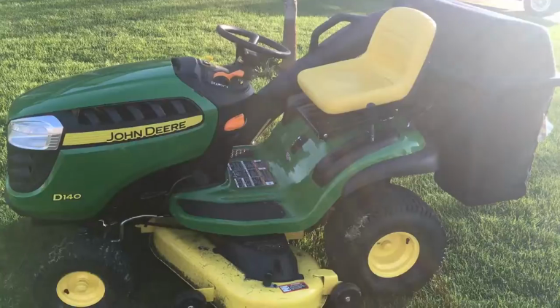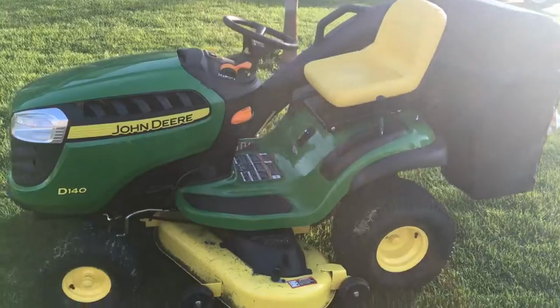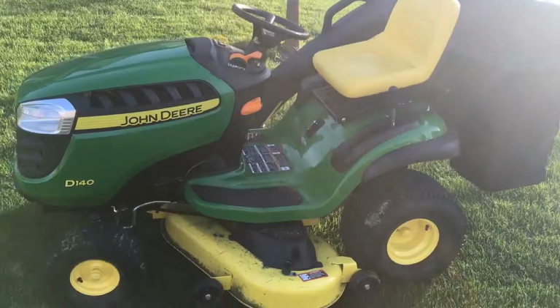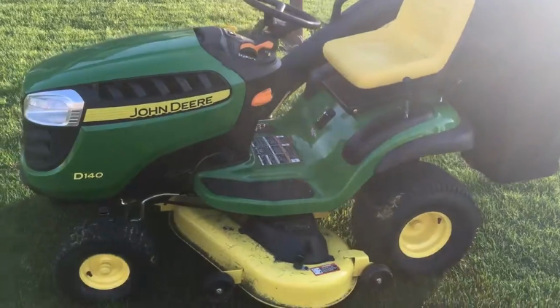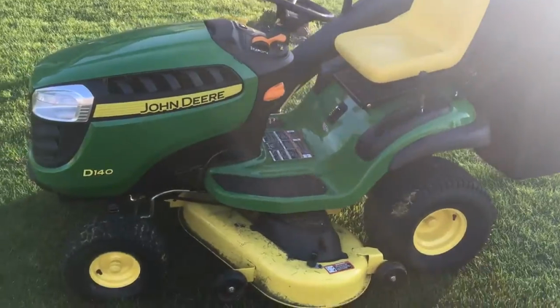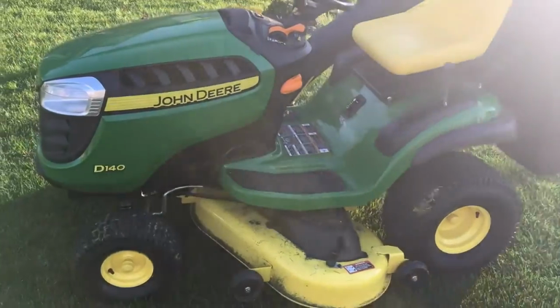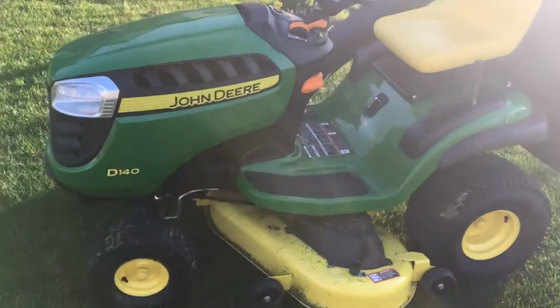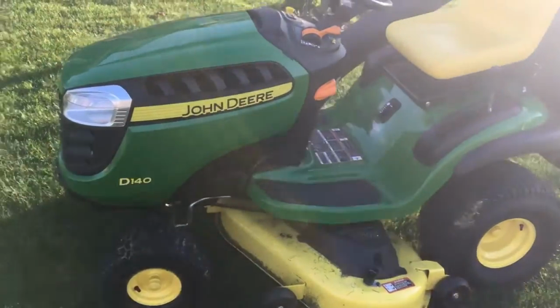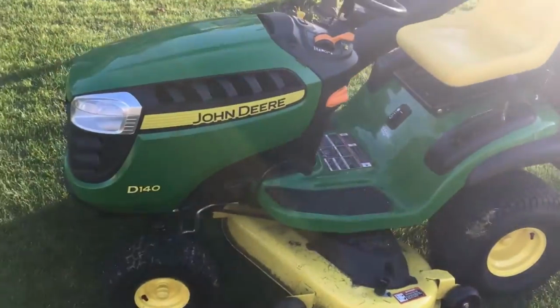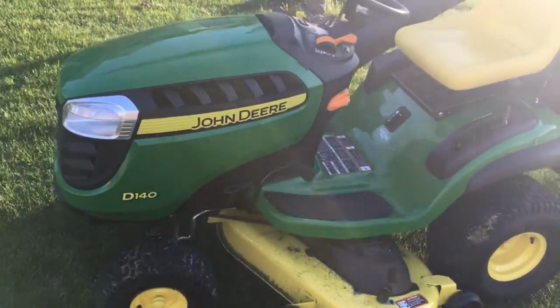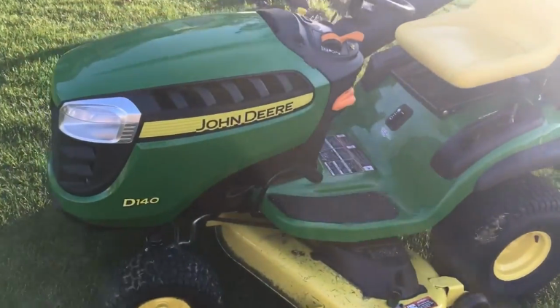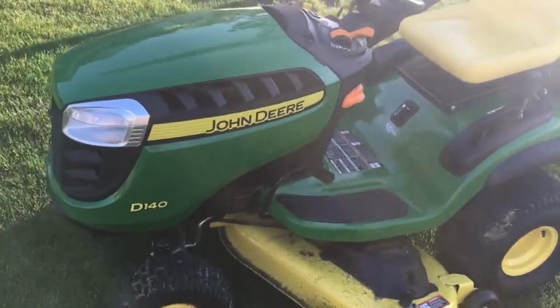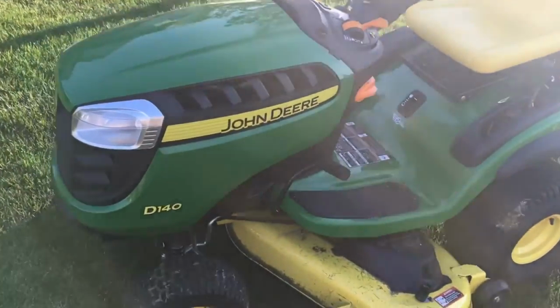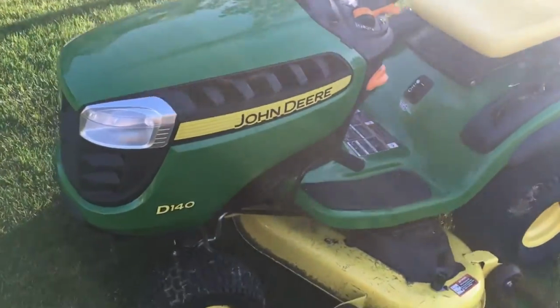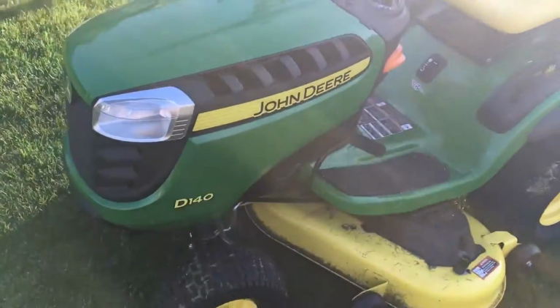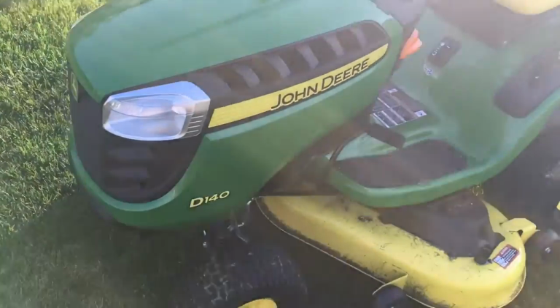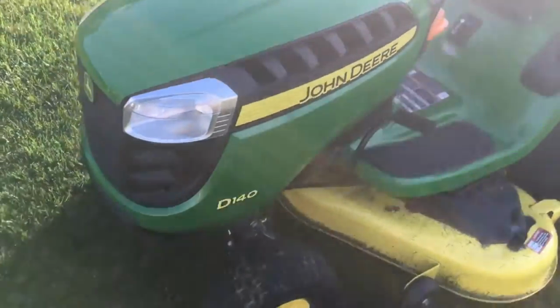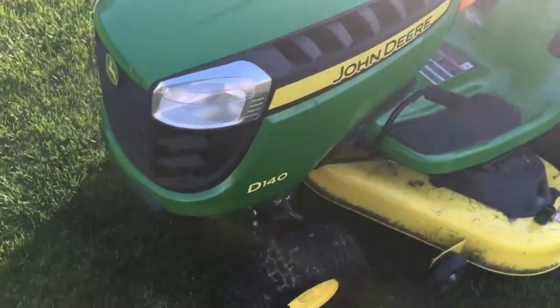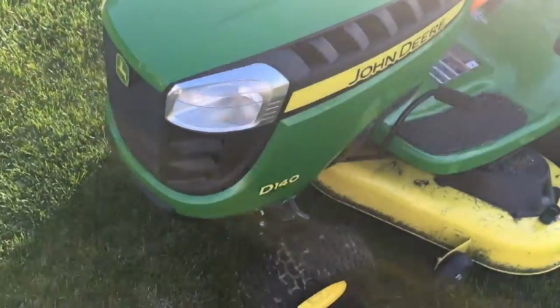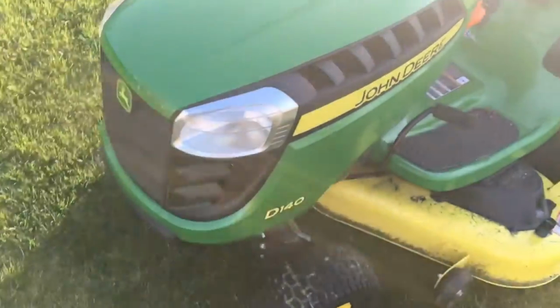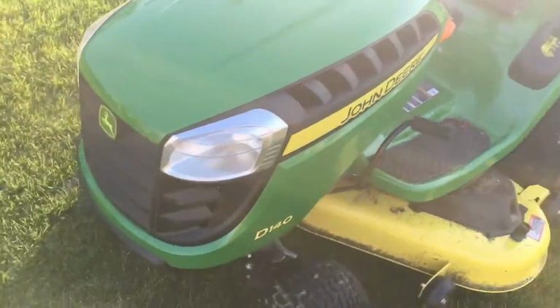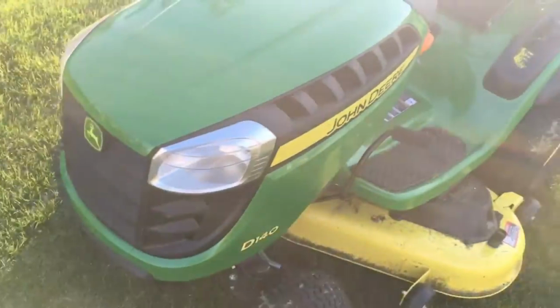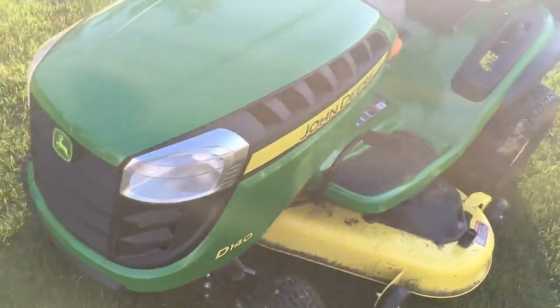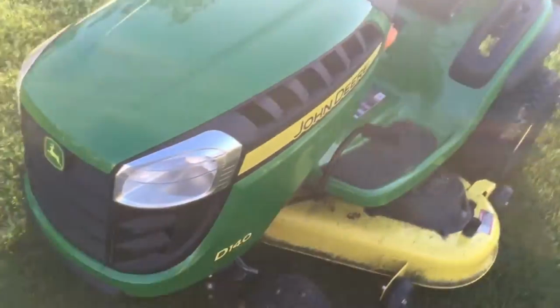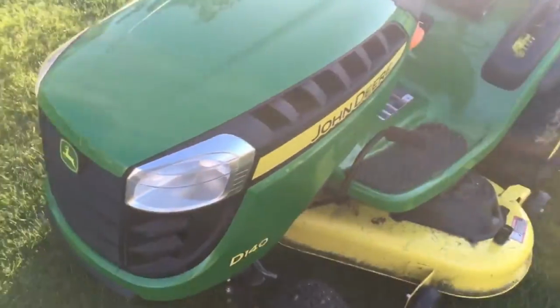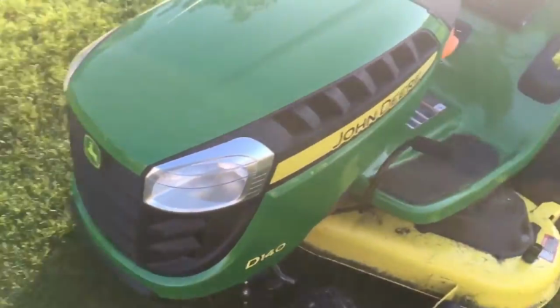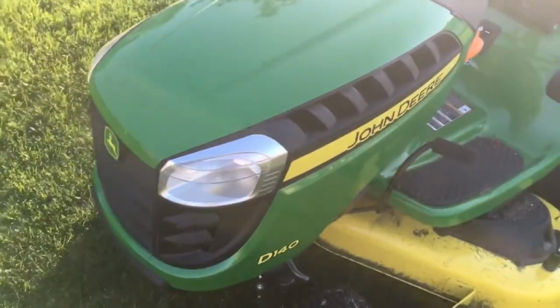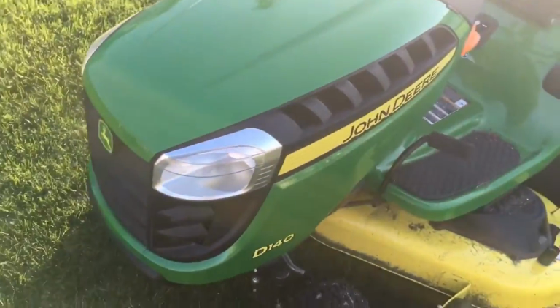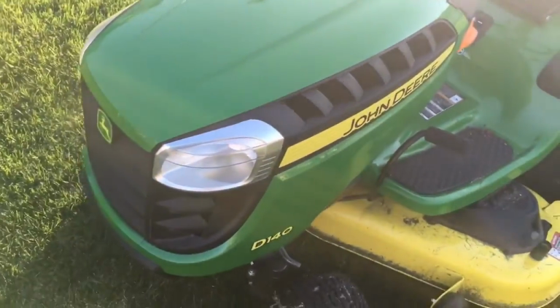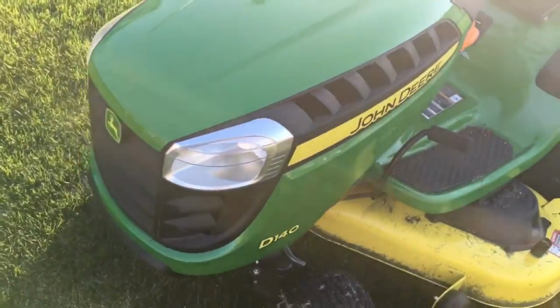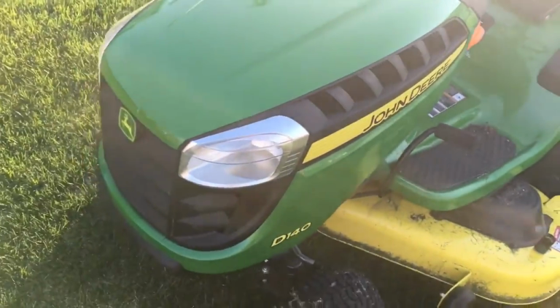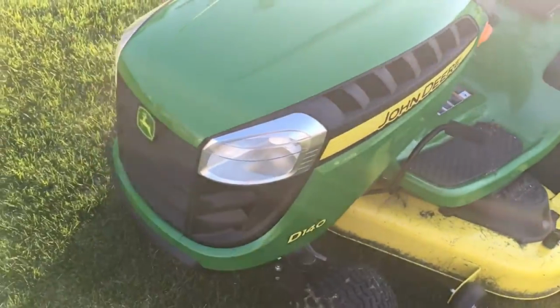Welcome back, Locus Inbound Motorworks here, and today we're doing a review of the D140 John Deere, so let's get started.